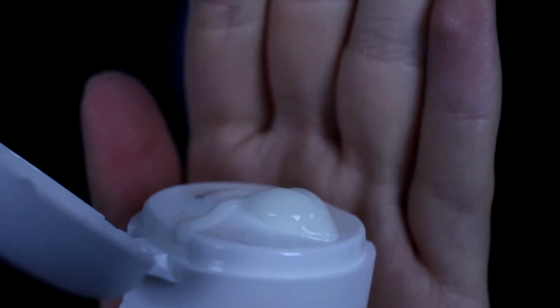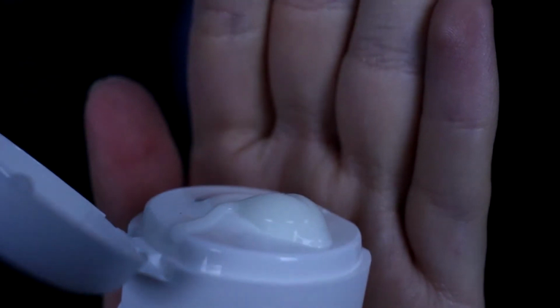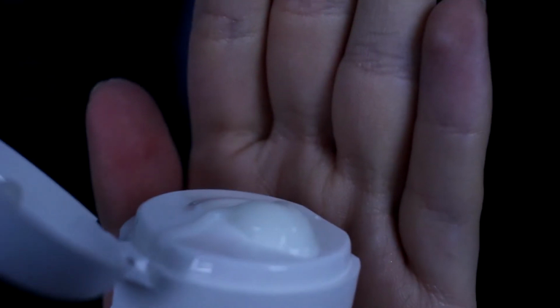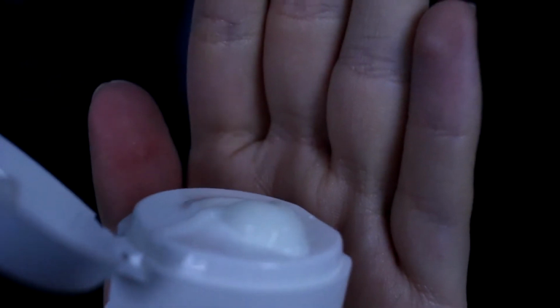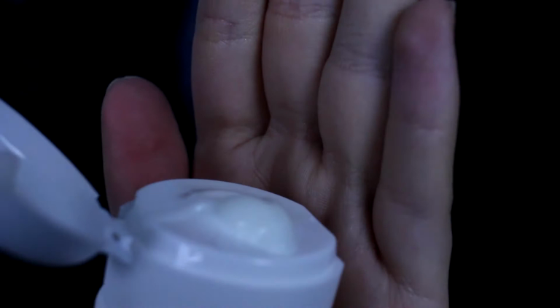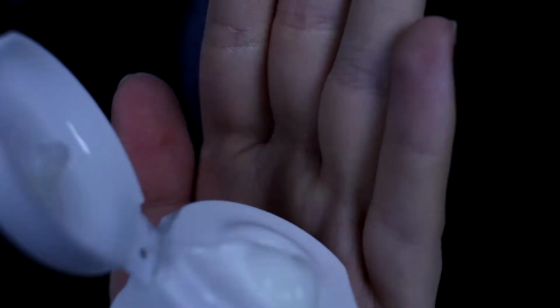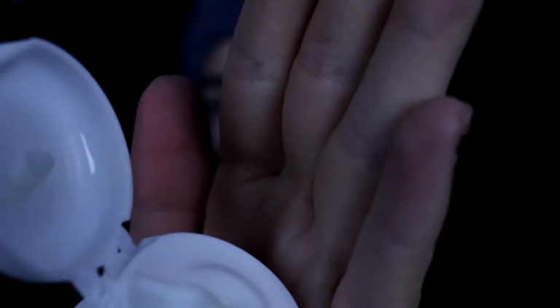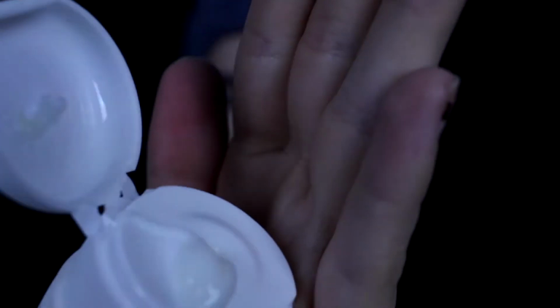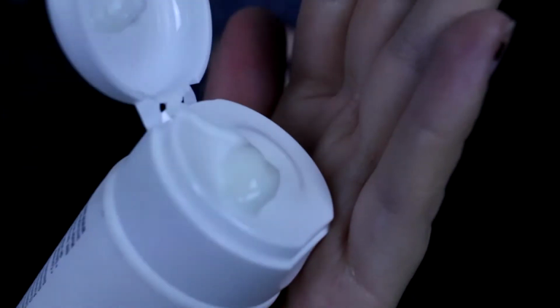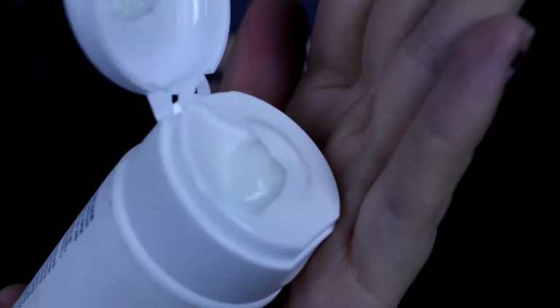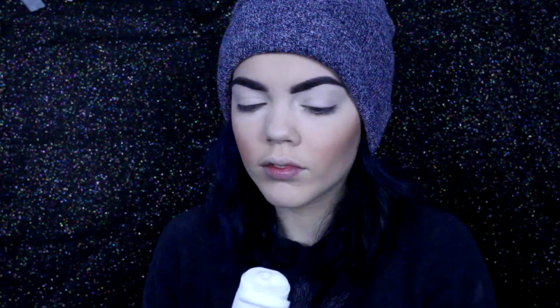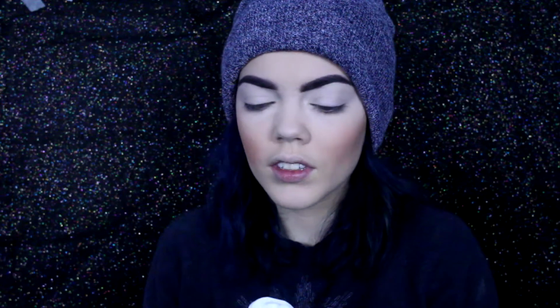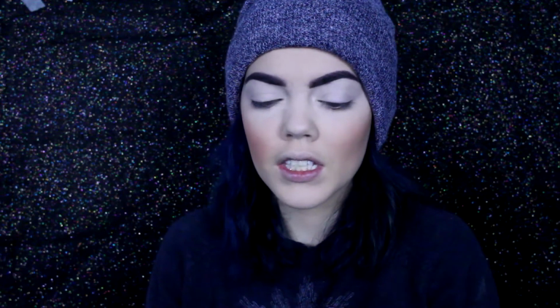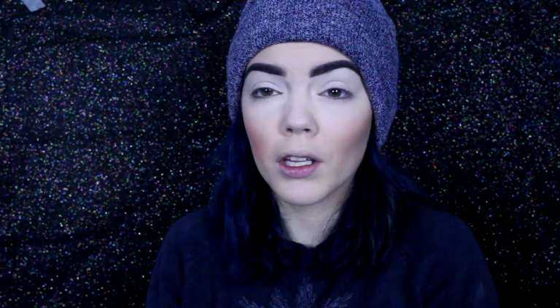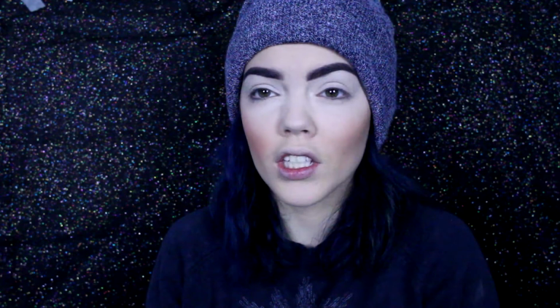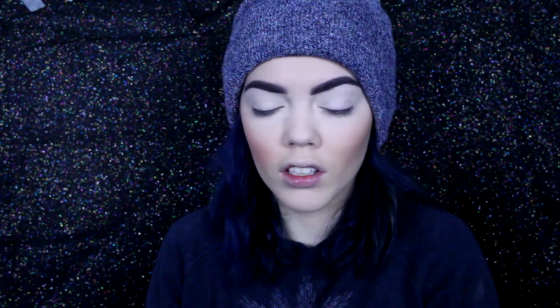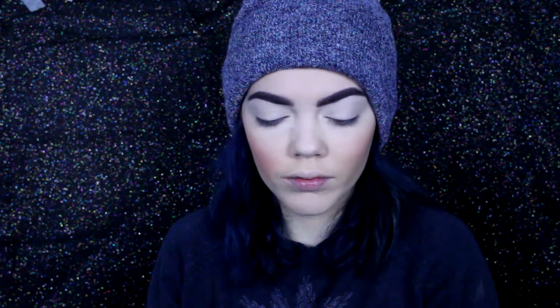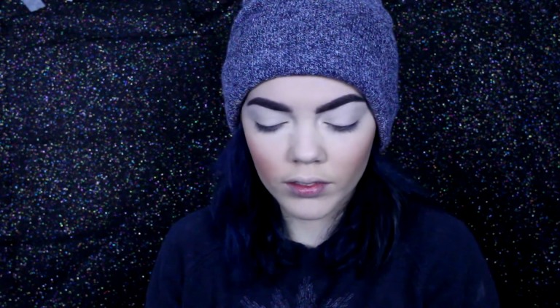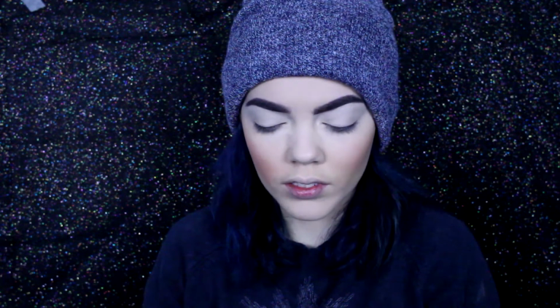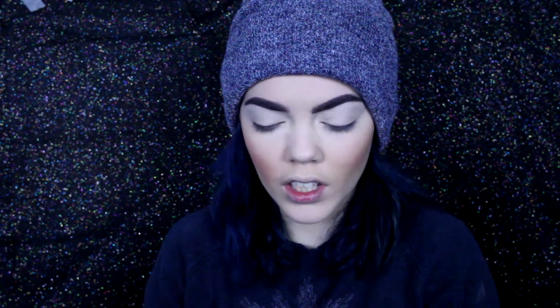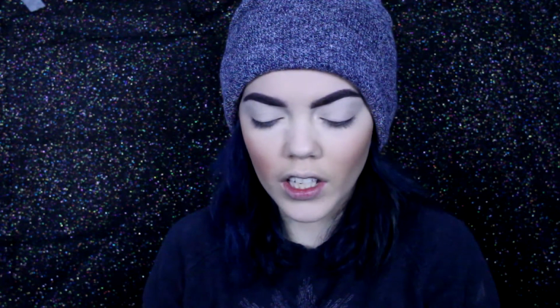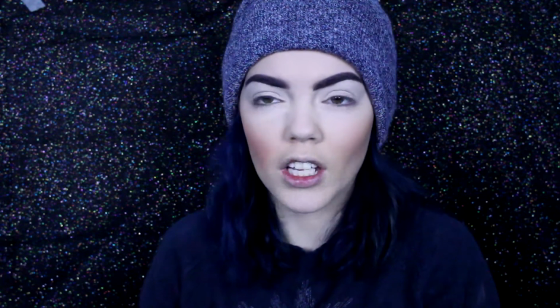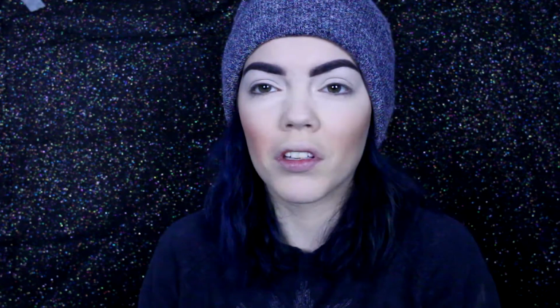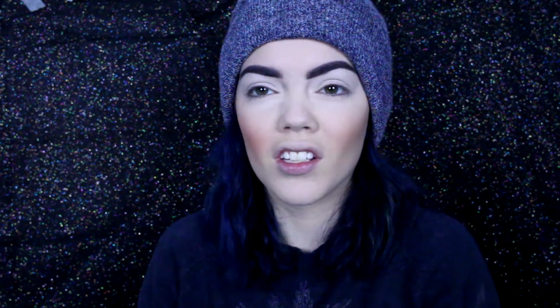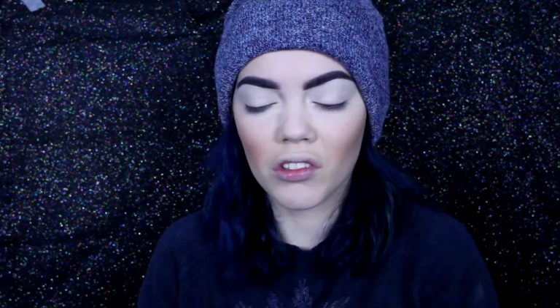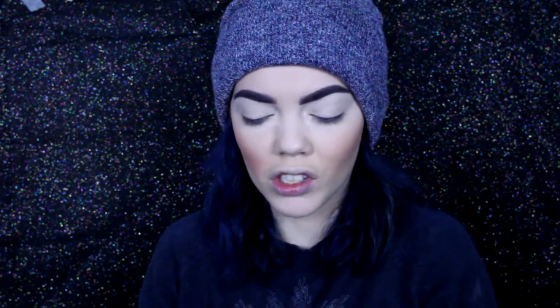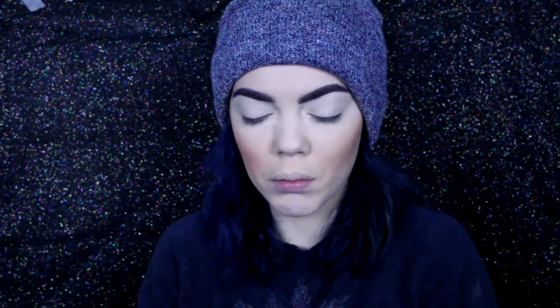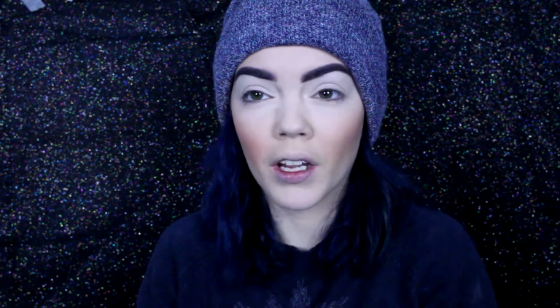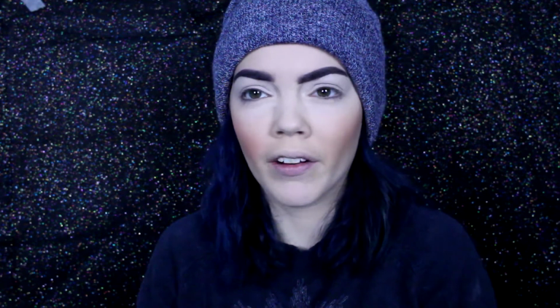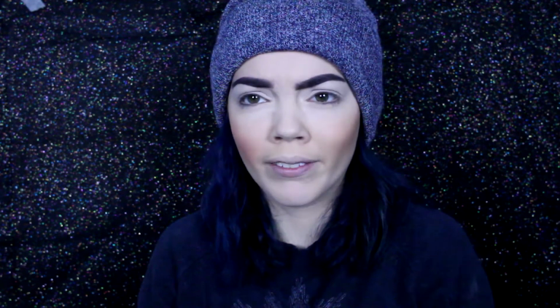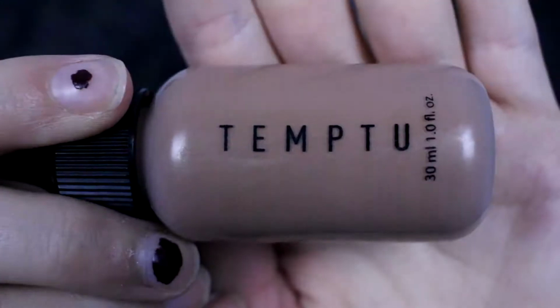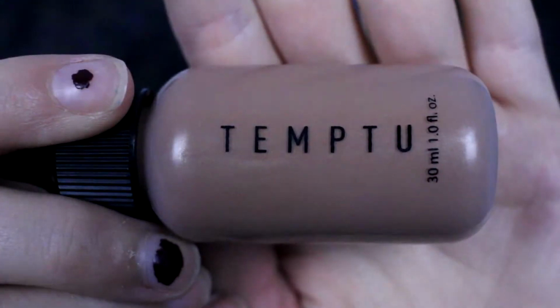Smells good. I'll just put this little glop in my hair.